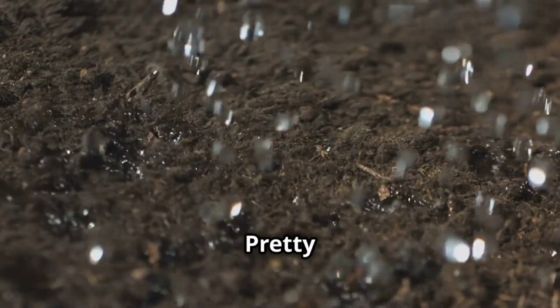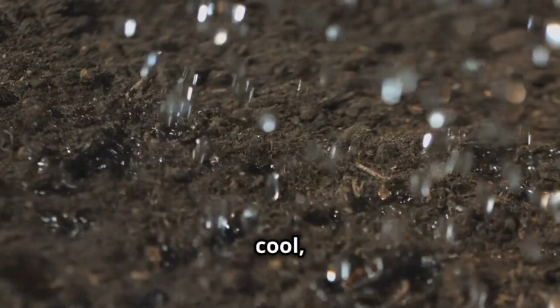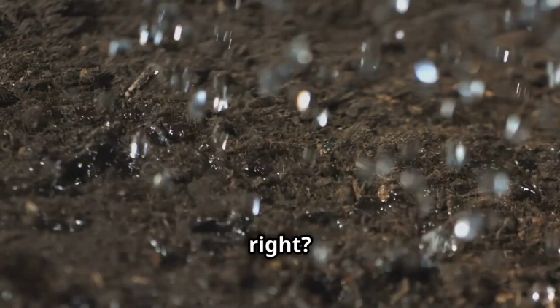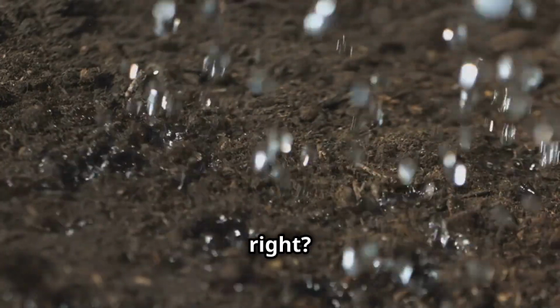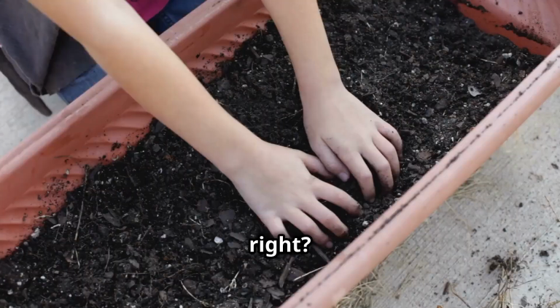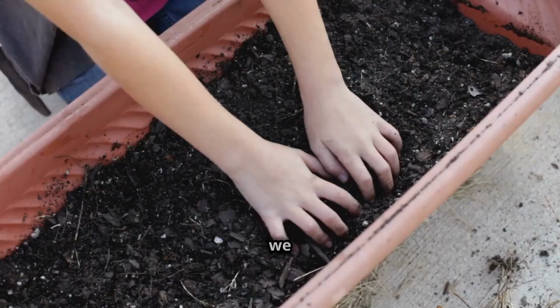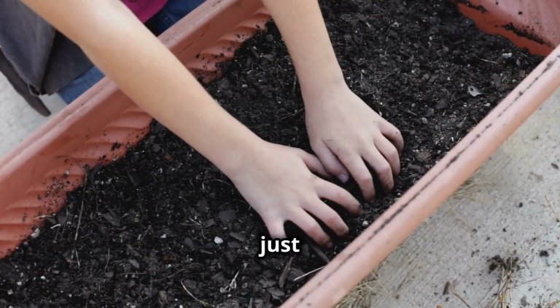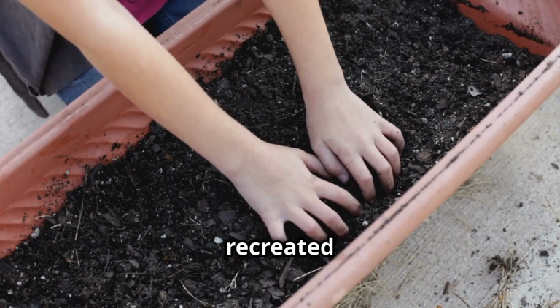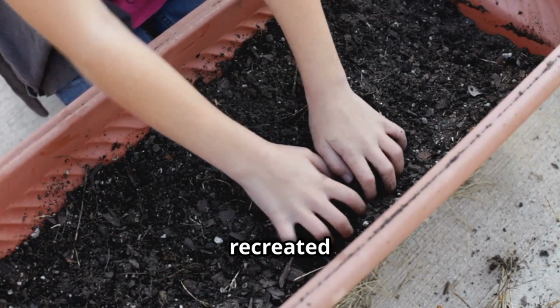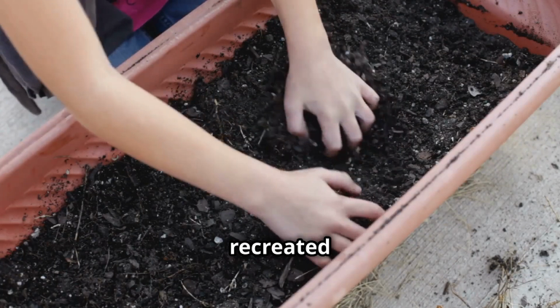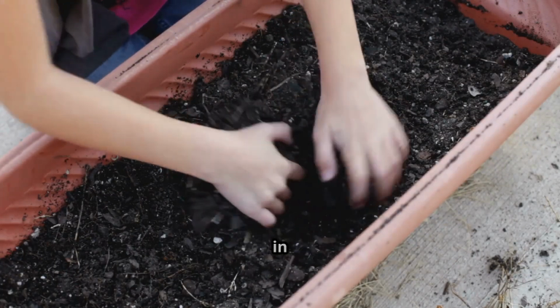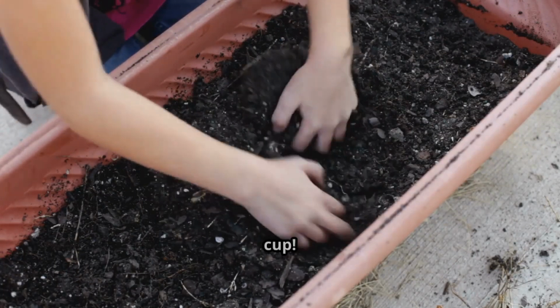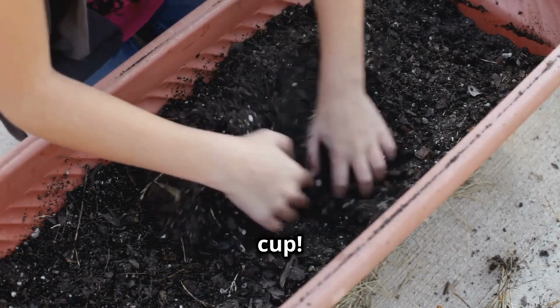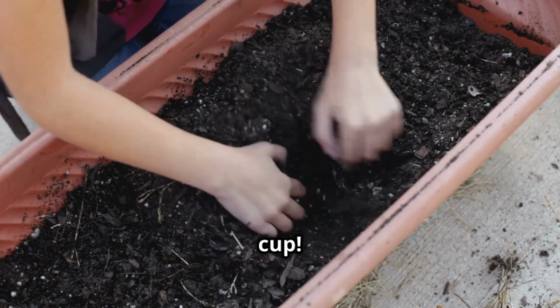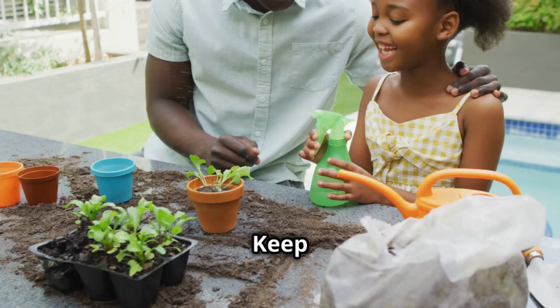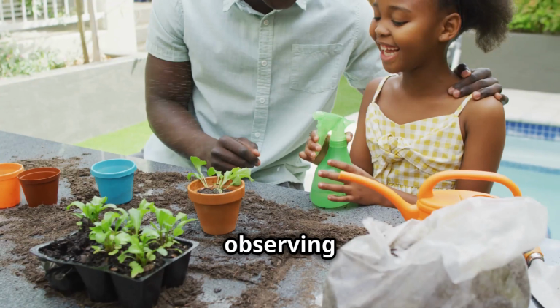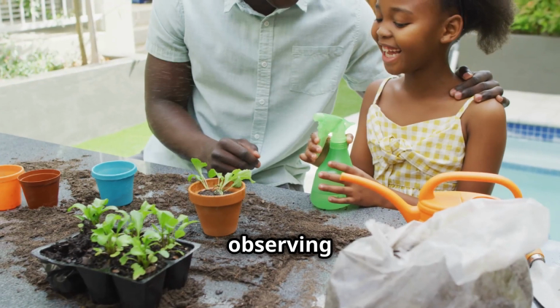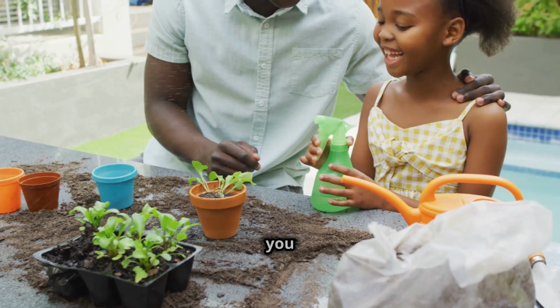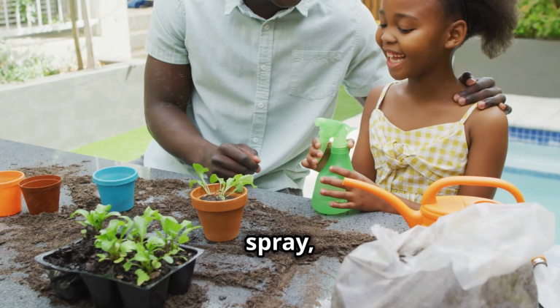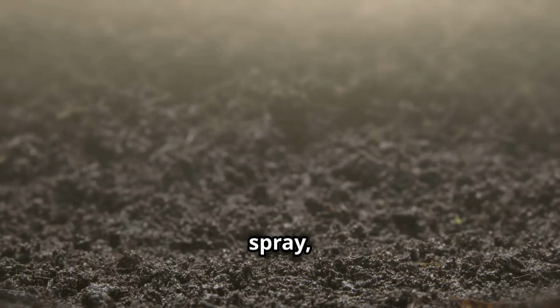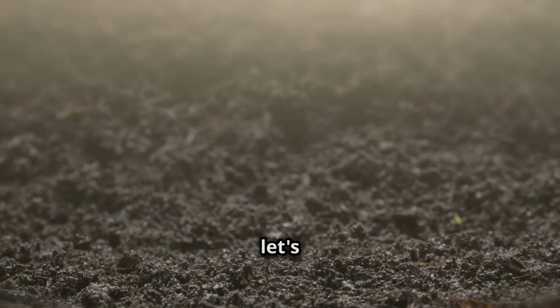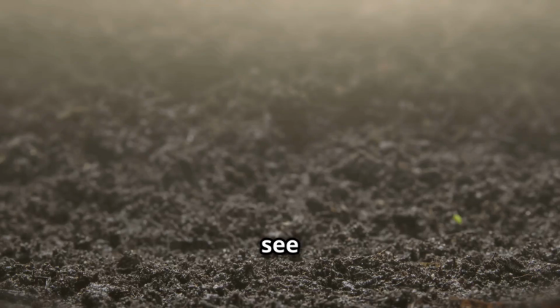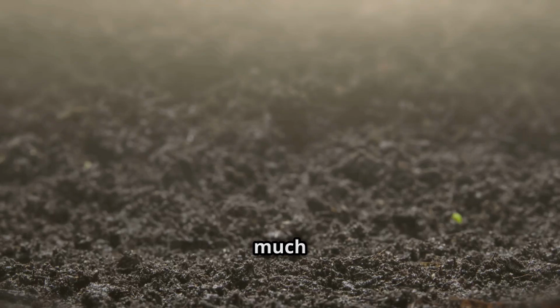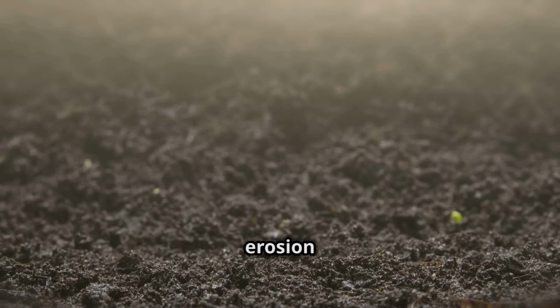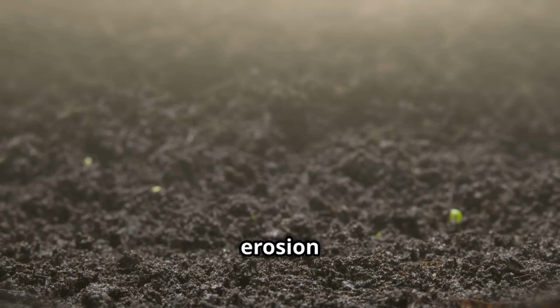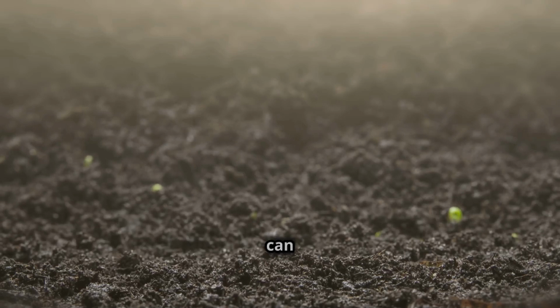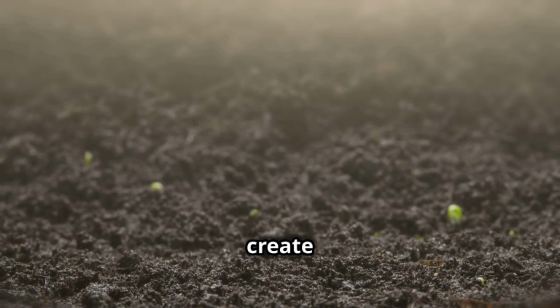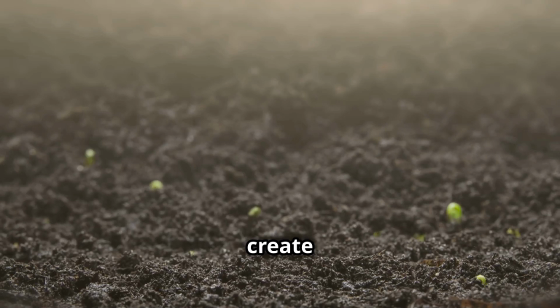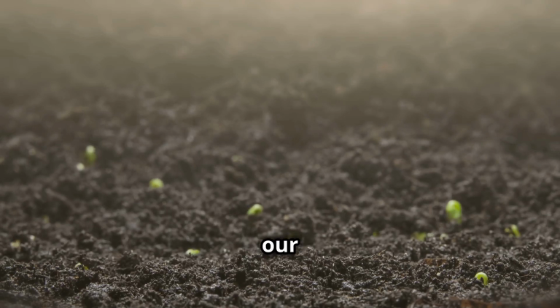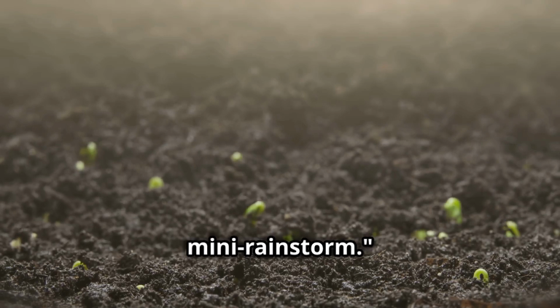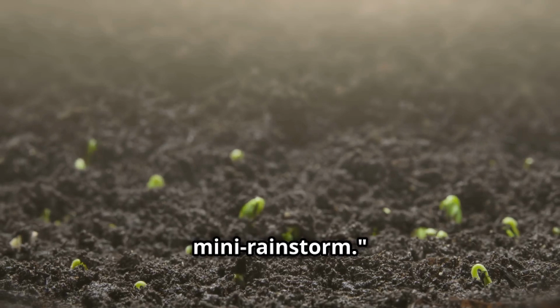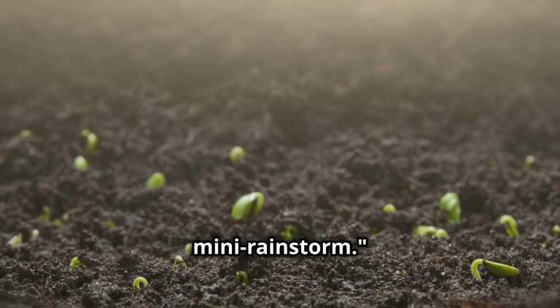Pretty cool, right? And we just recreated it in a cup. Keep observing as you spray, and let's see how much erosion we can create with our mini rainstorm.